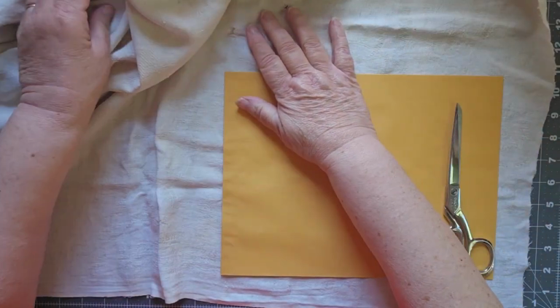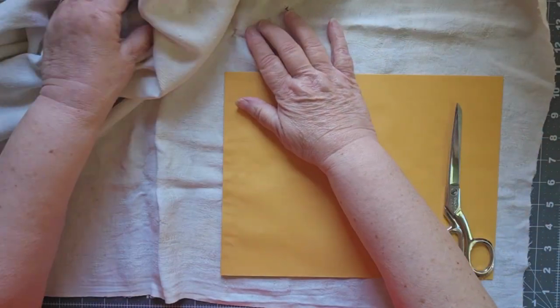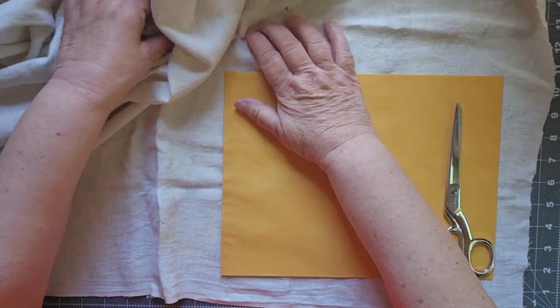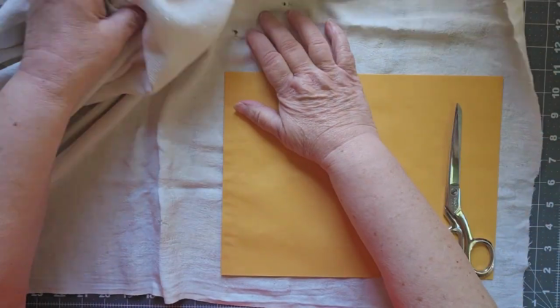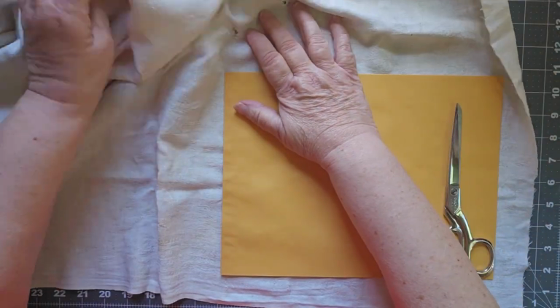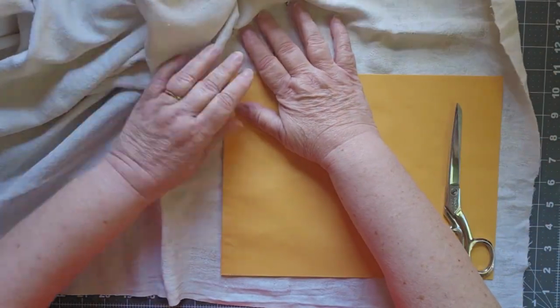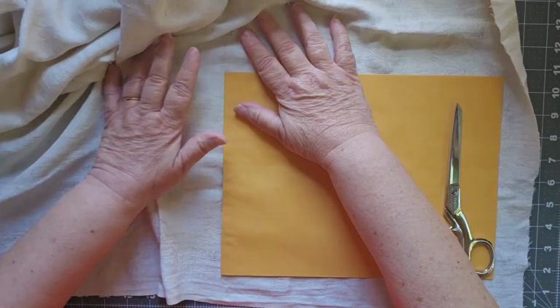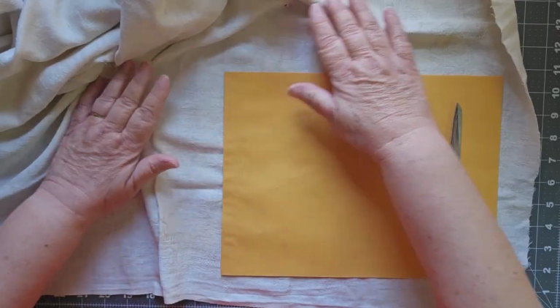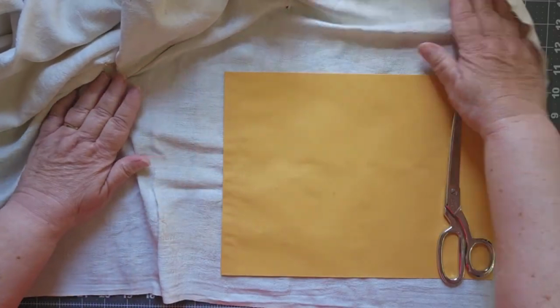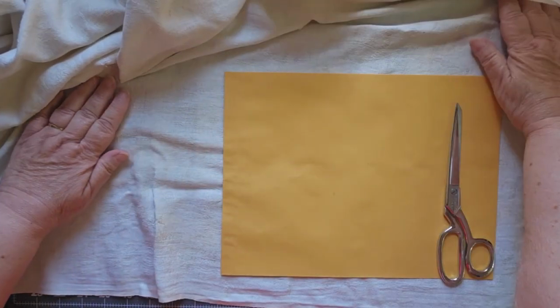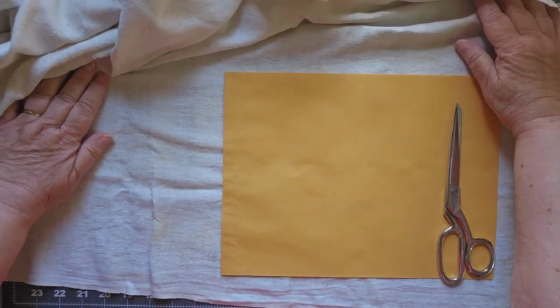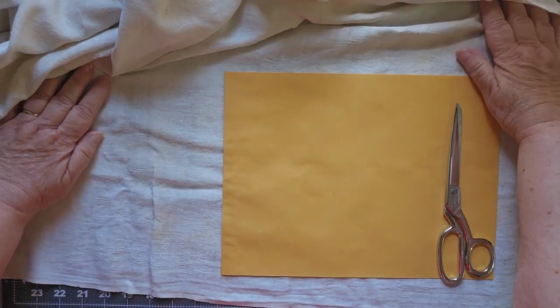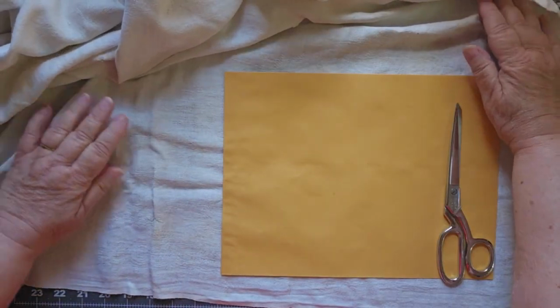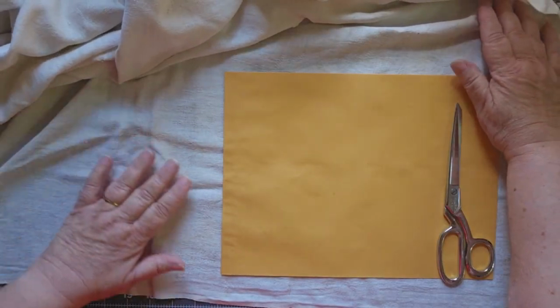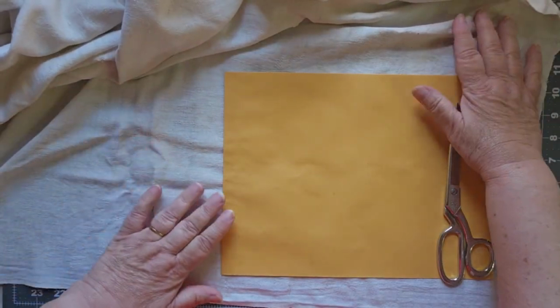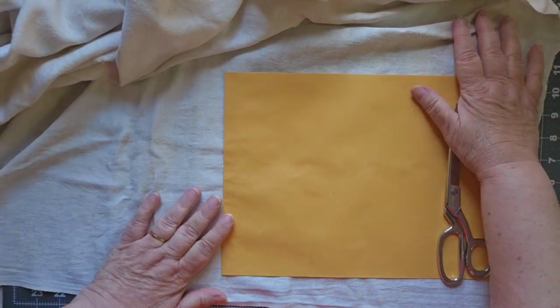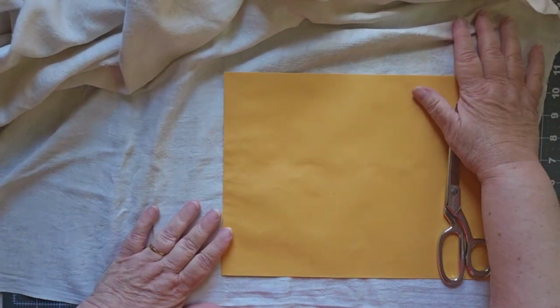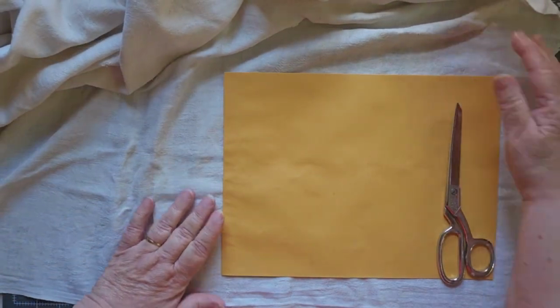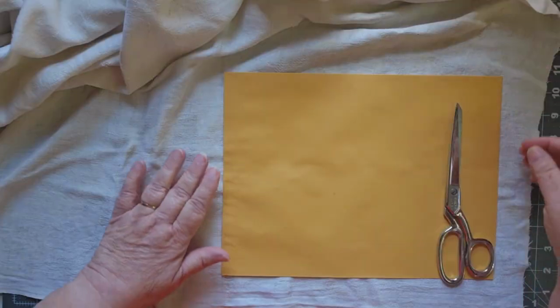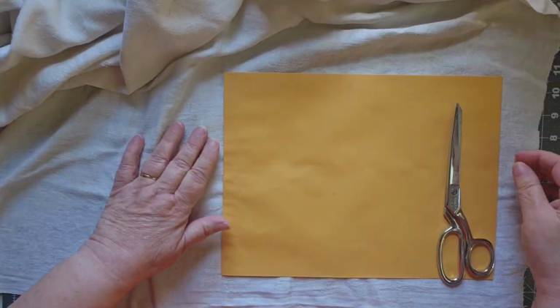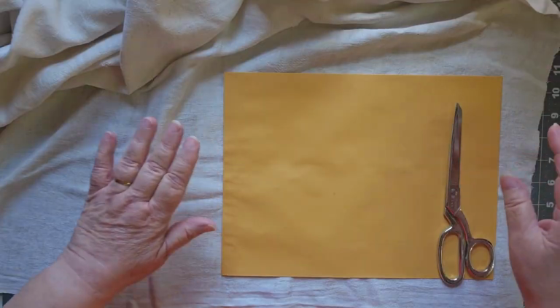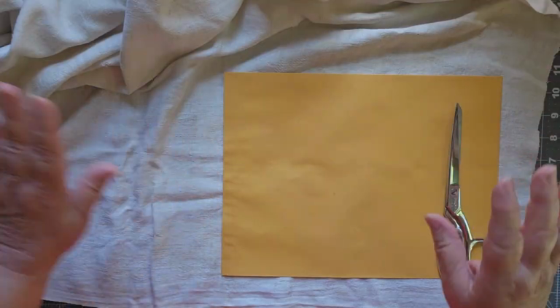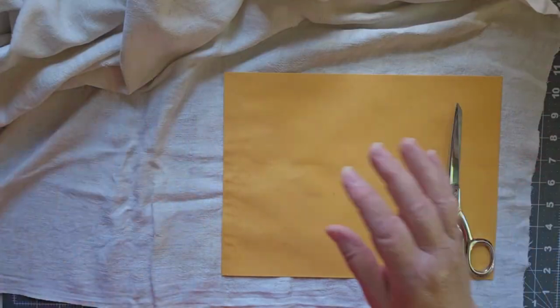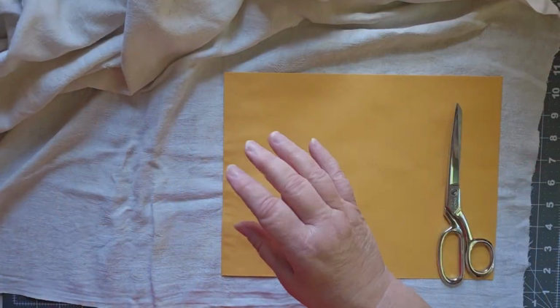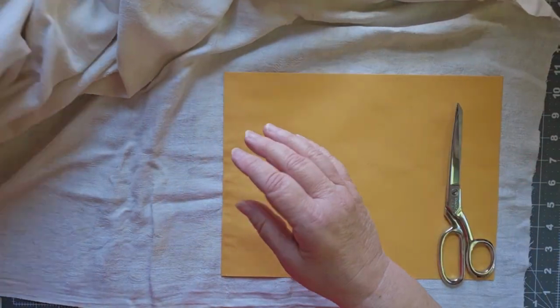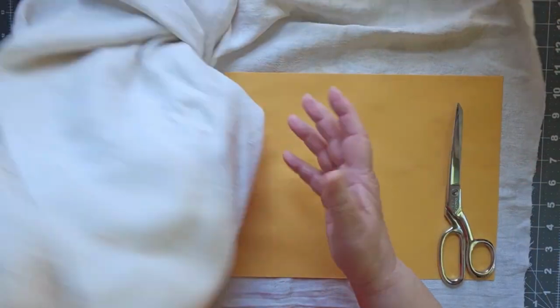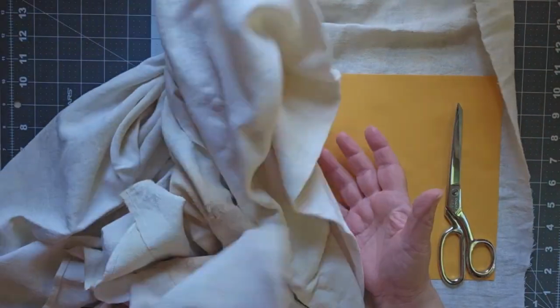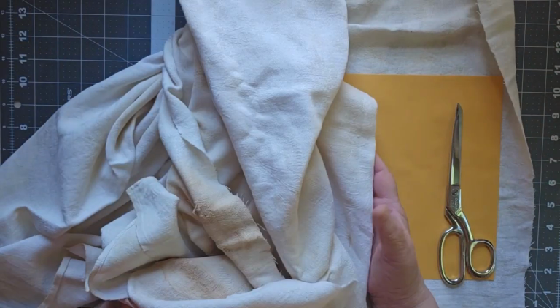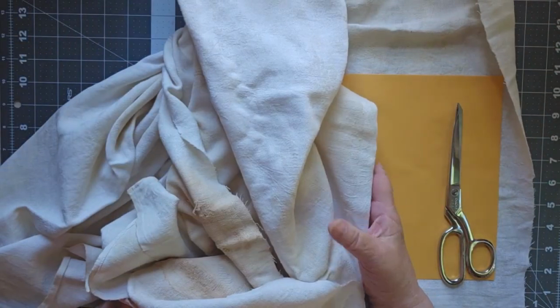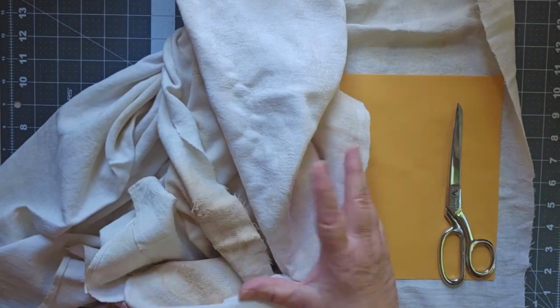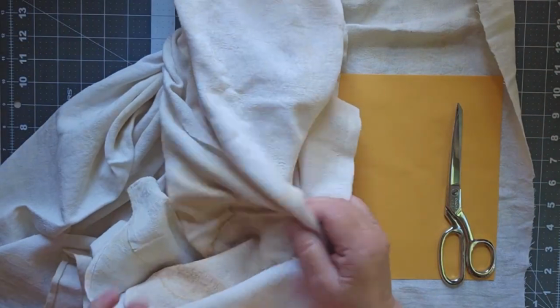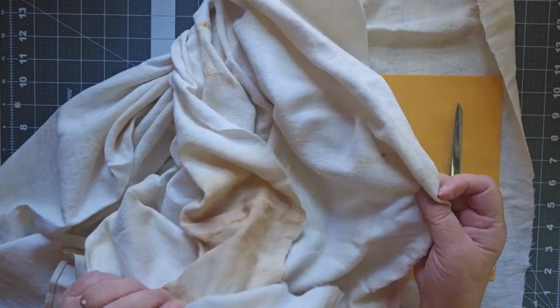If you don't see this, then you never know it even existed. So I have here a very large piece of fabric.